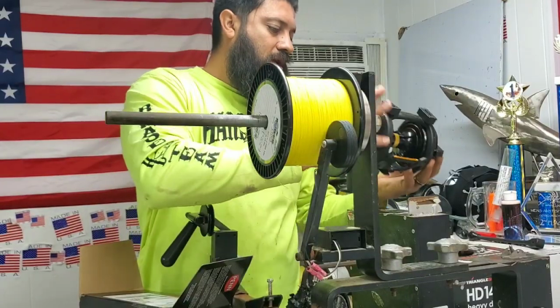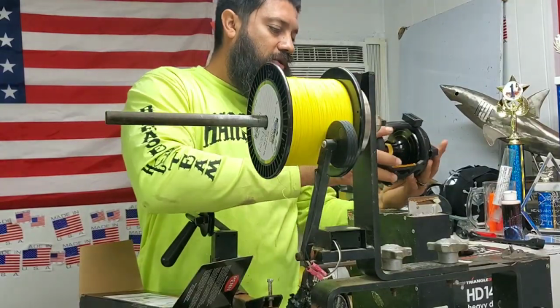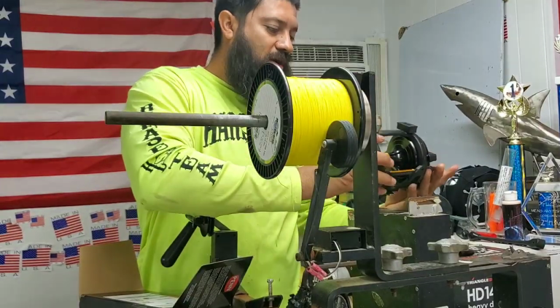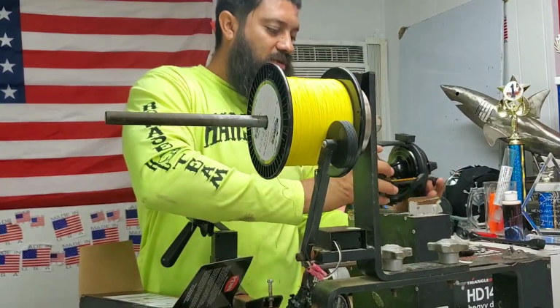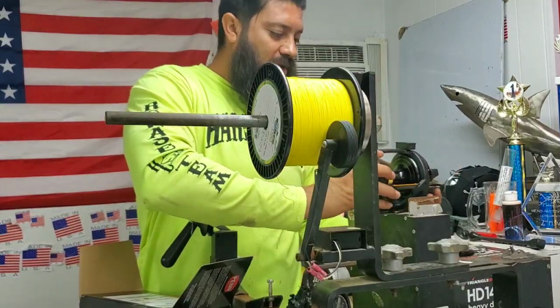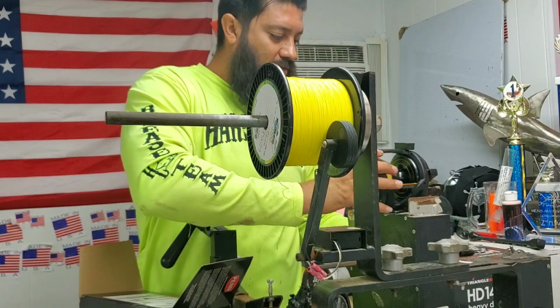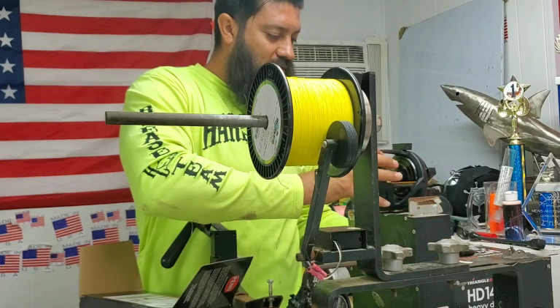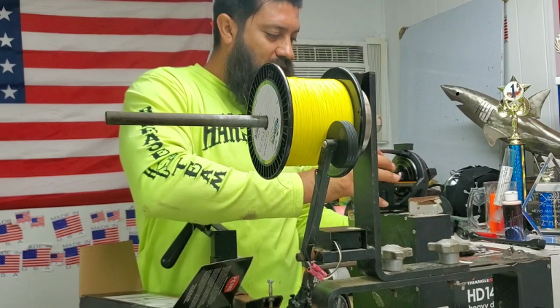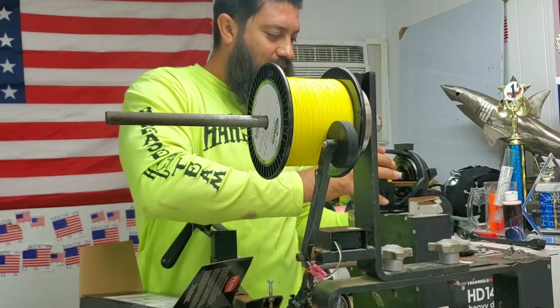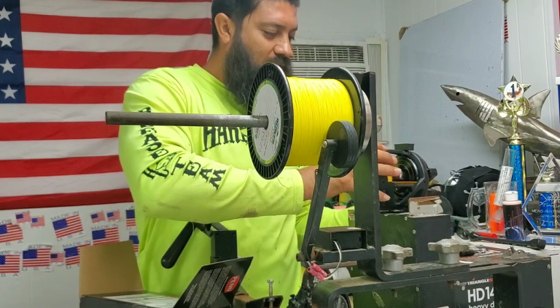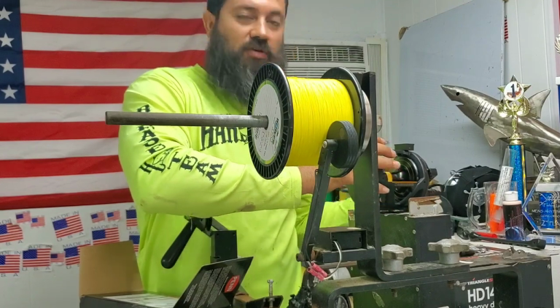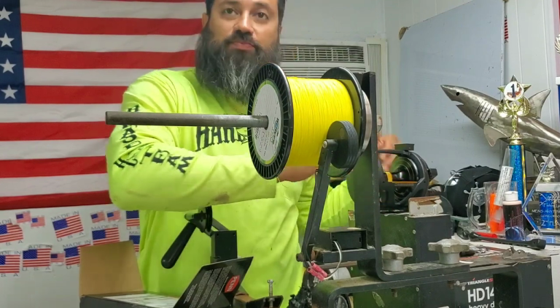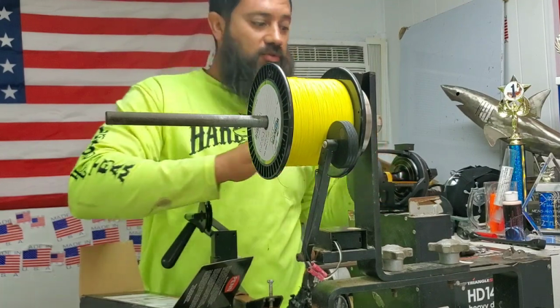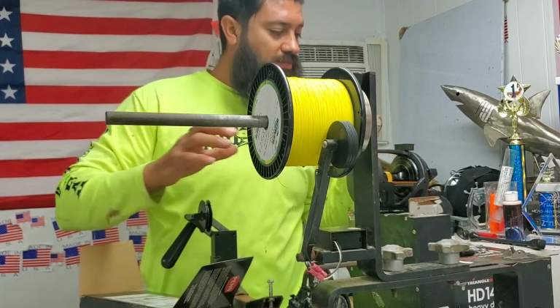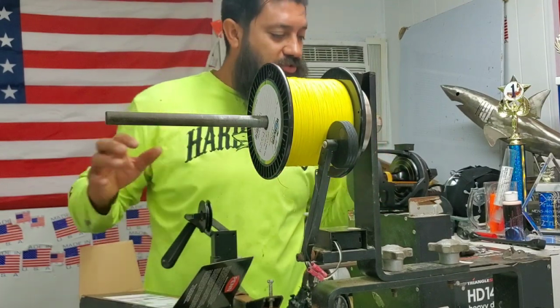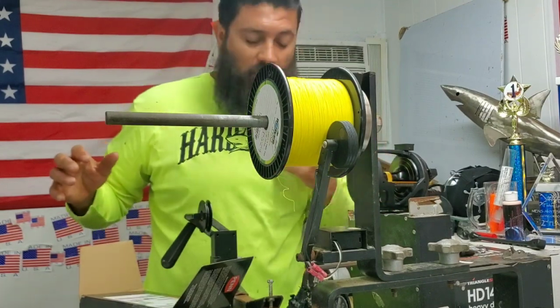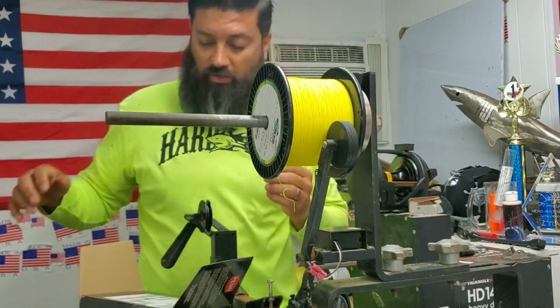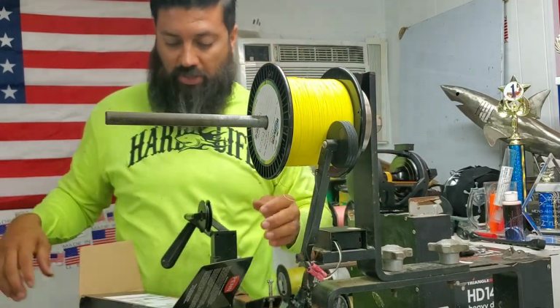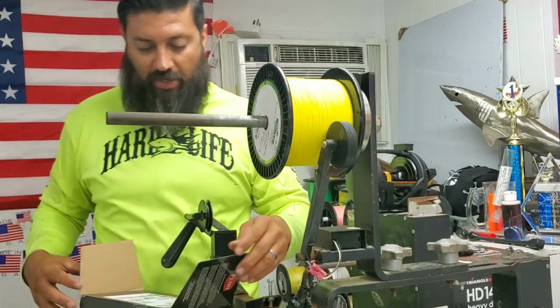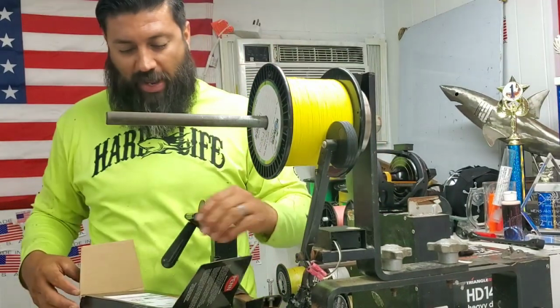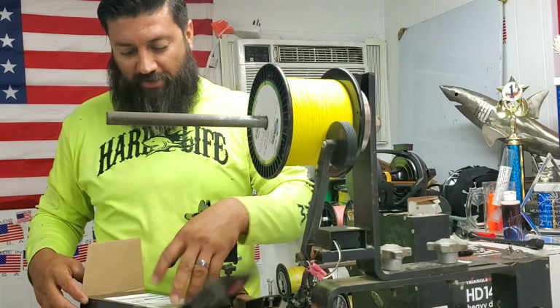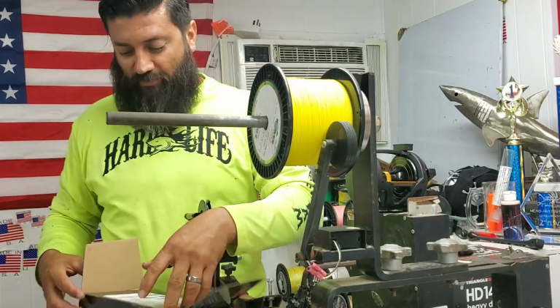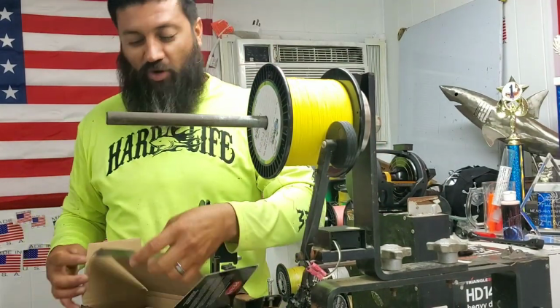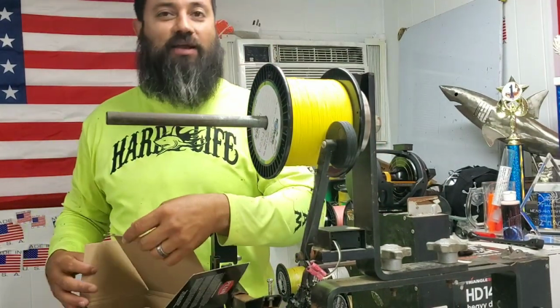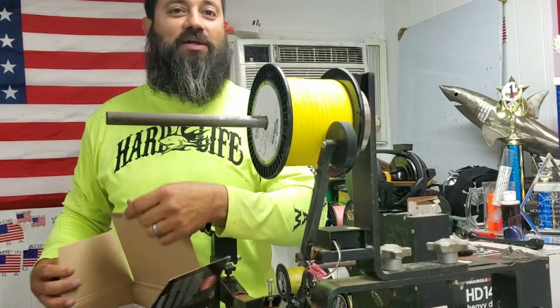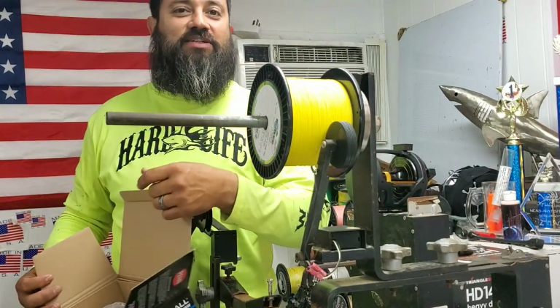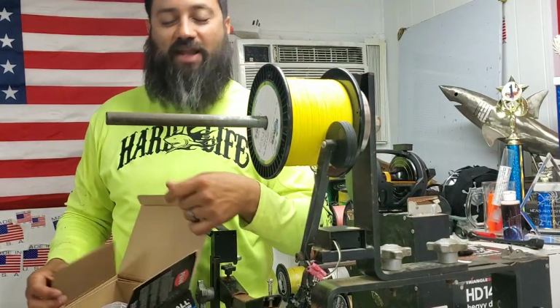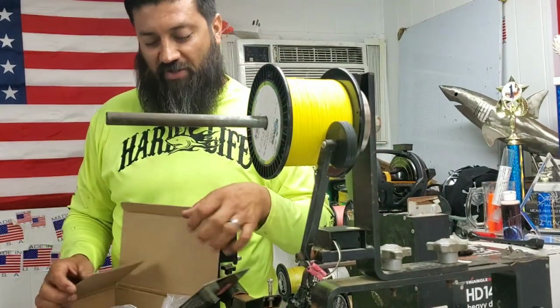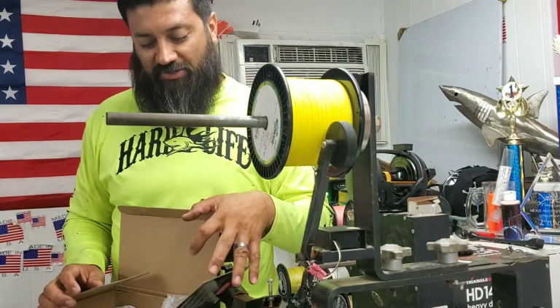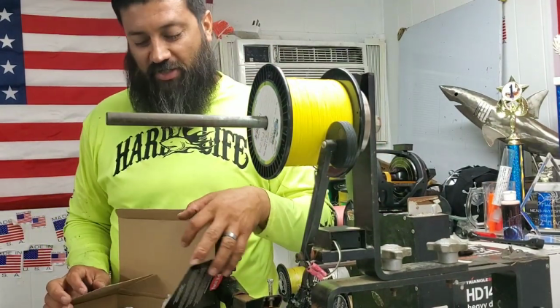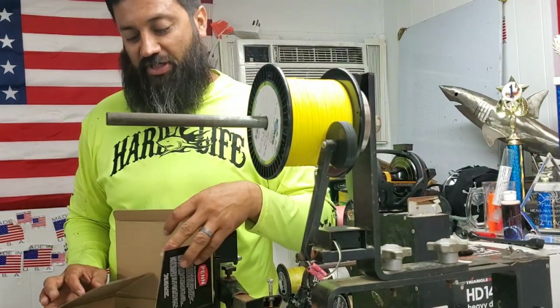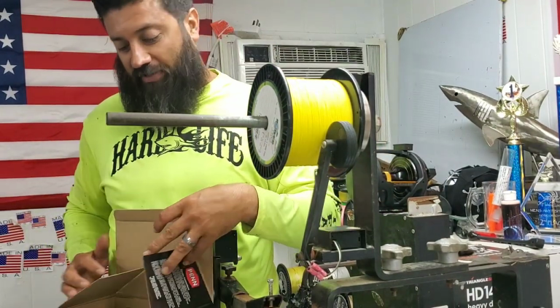I do have to admit, when I first pulled up a Squall and it had more line capacity than an Avid, I was kind of jolly. Yes, I will admit that.